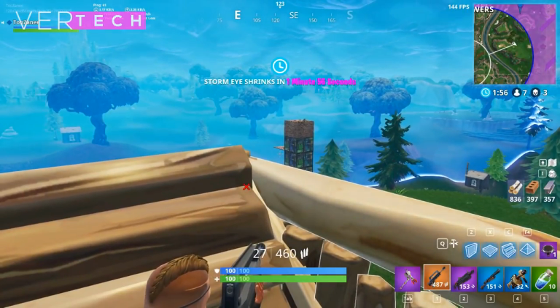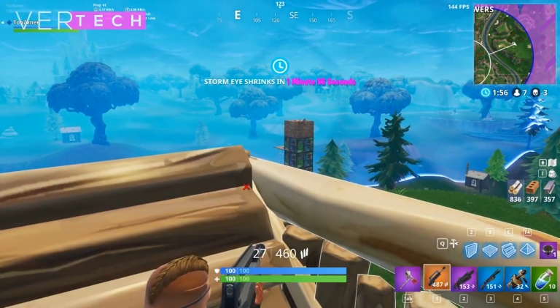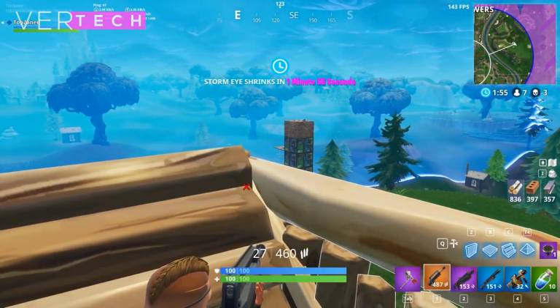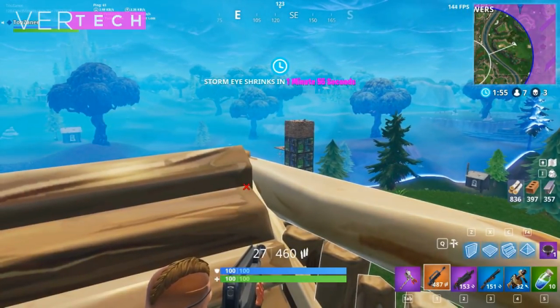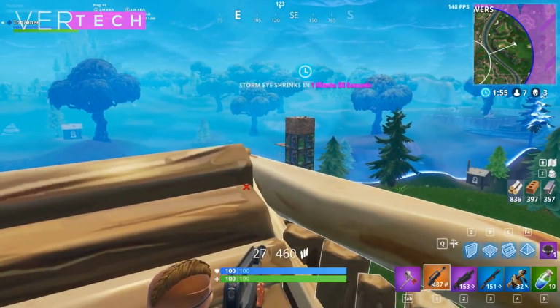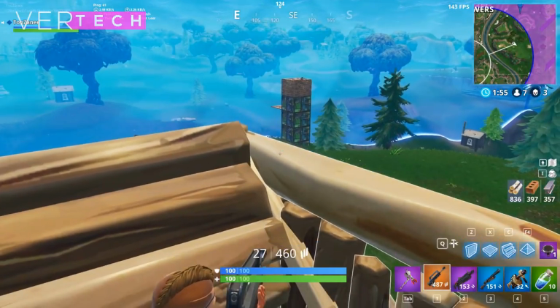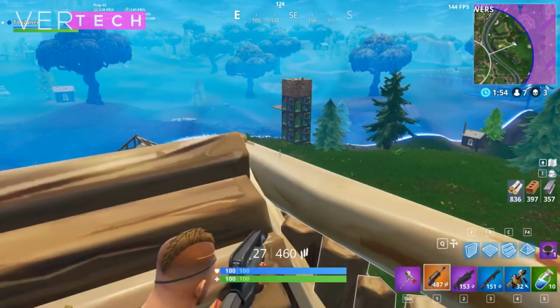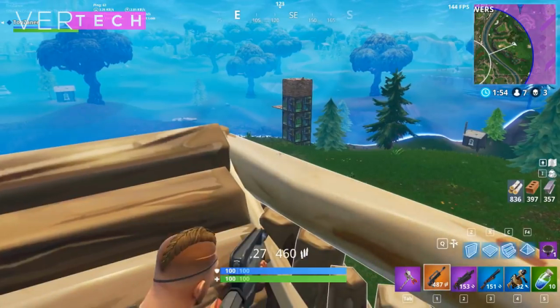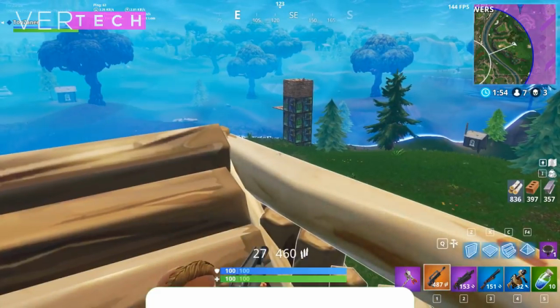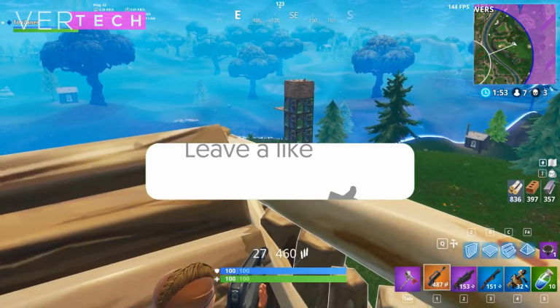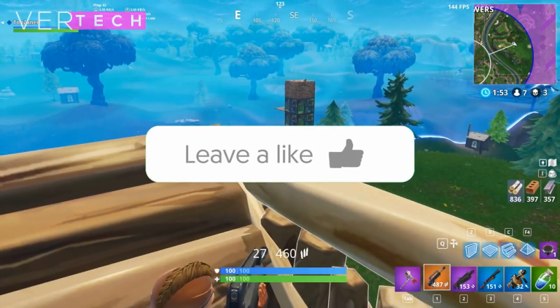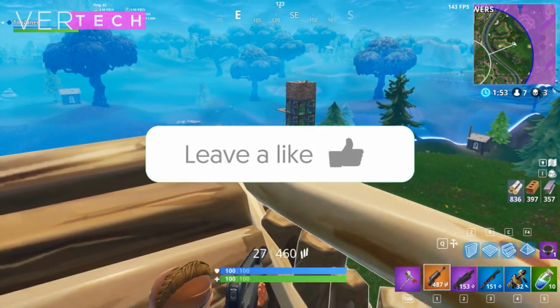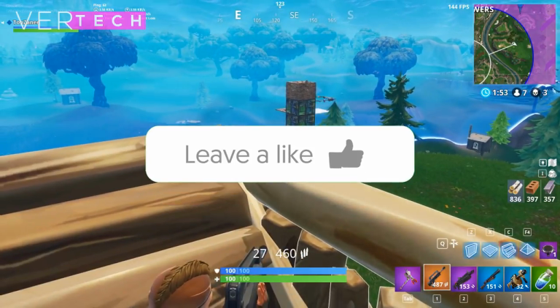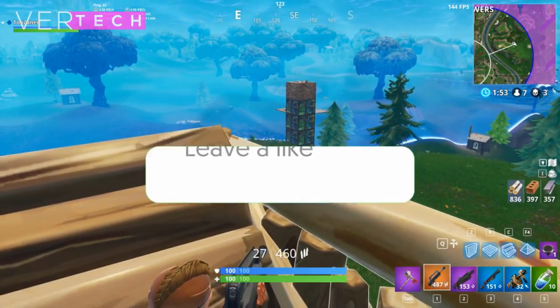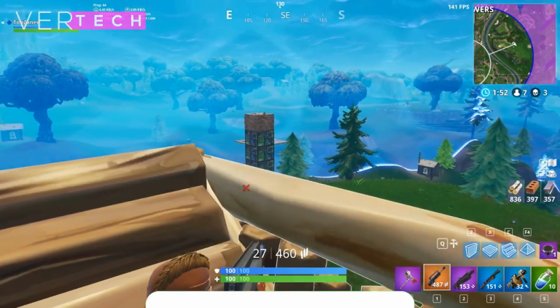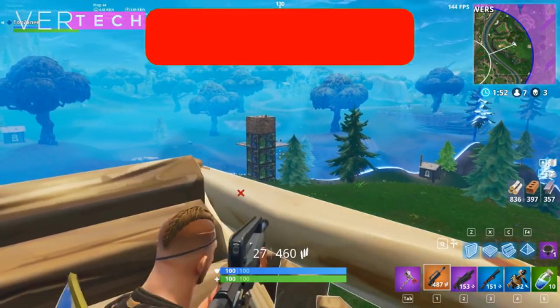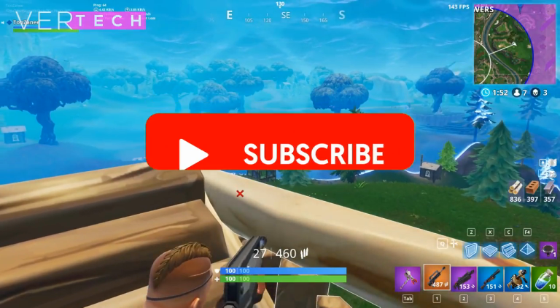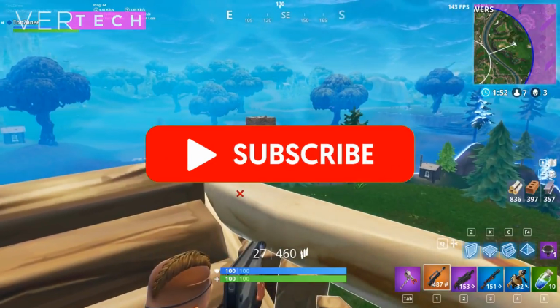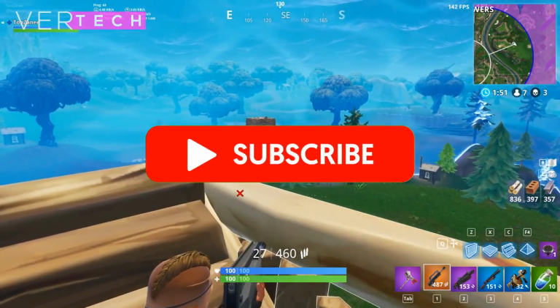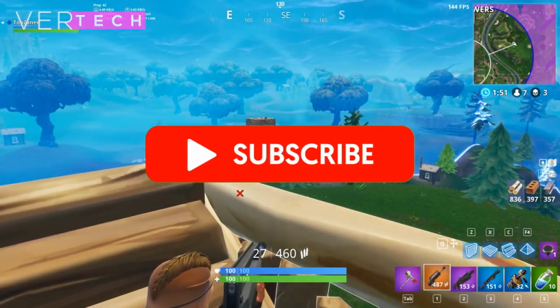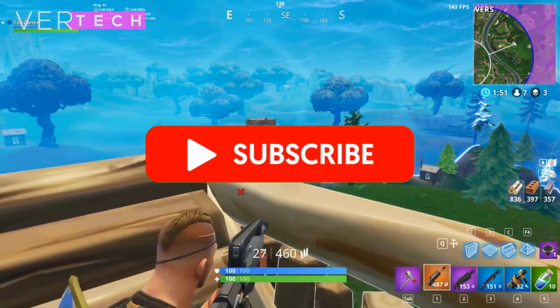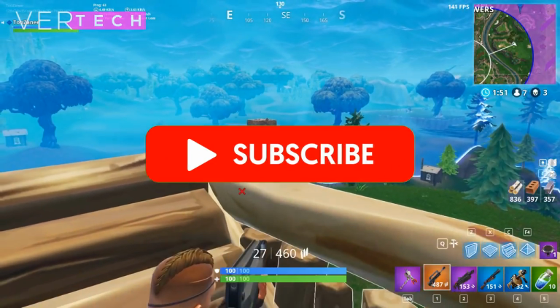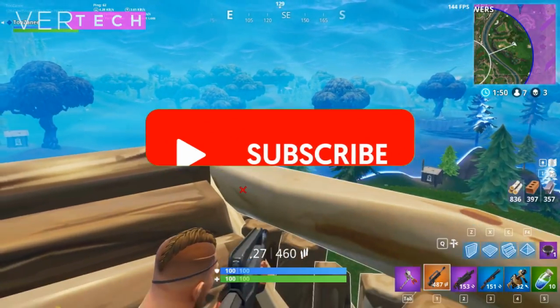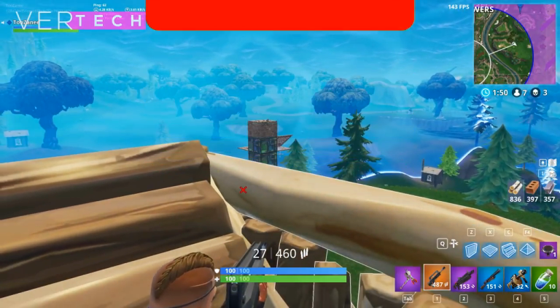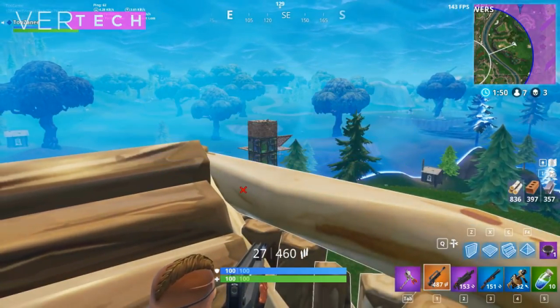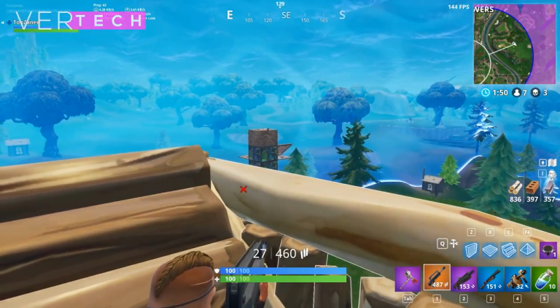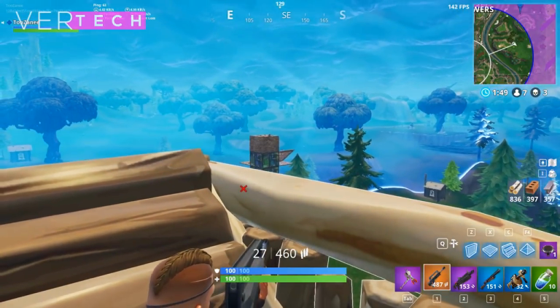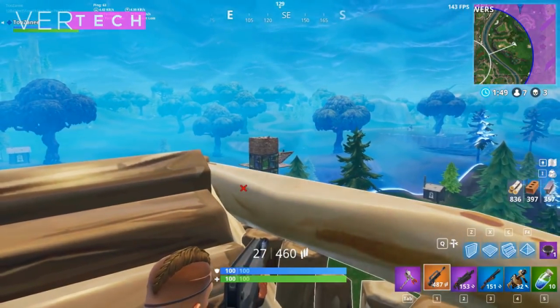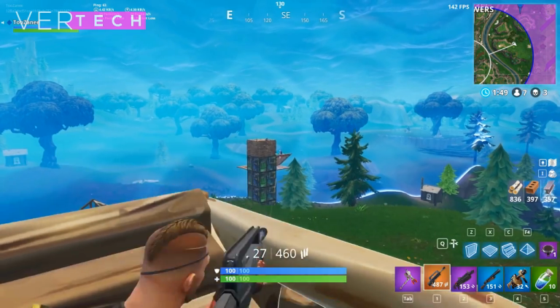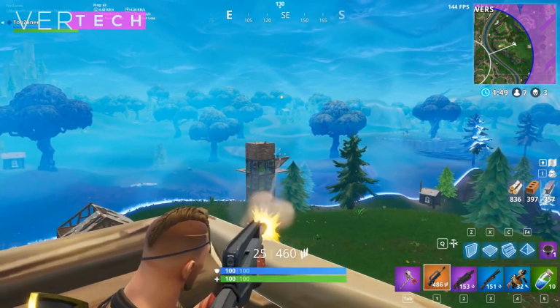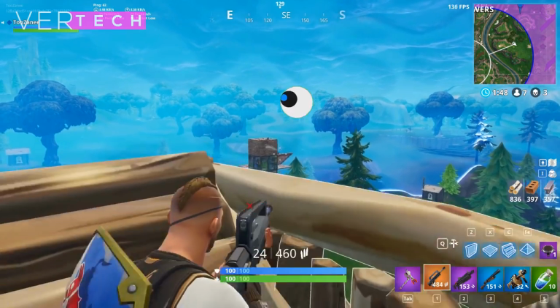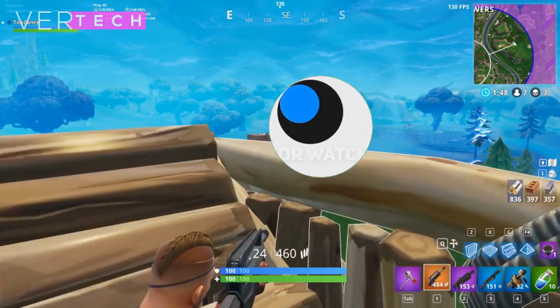That's it for the video guys, thanks for watching. Please like, share, and subscribe to the channel. I hope you enjoyed the video and I'll see you guys in the next one. Bye!